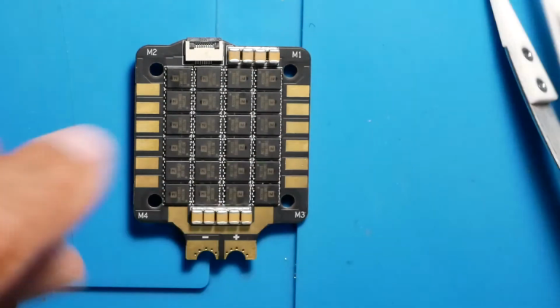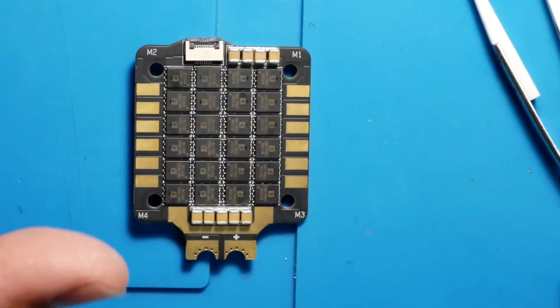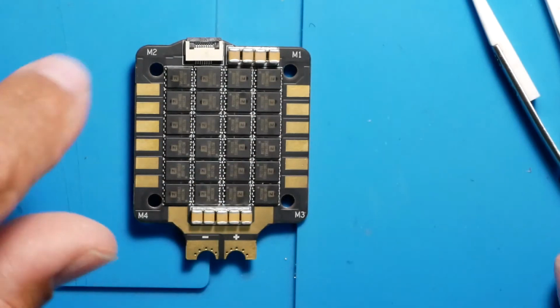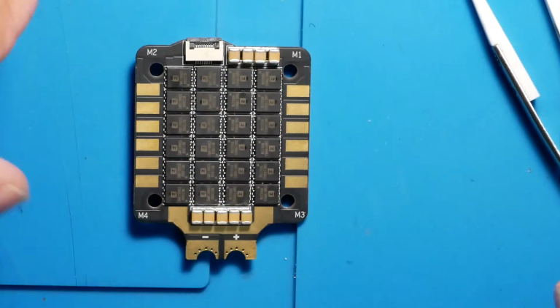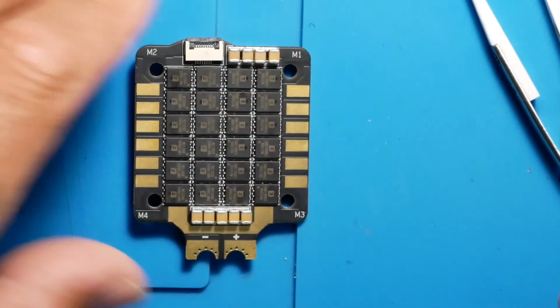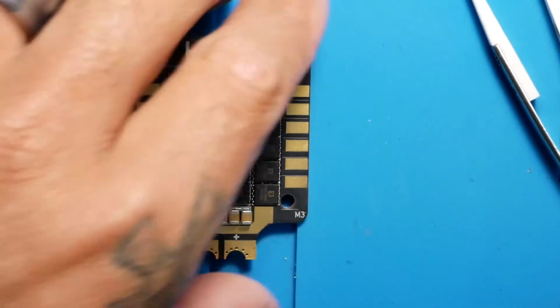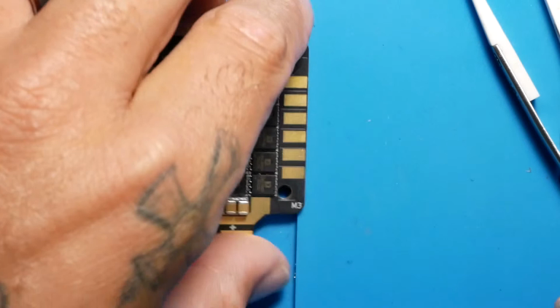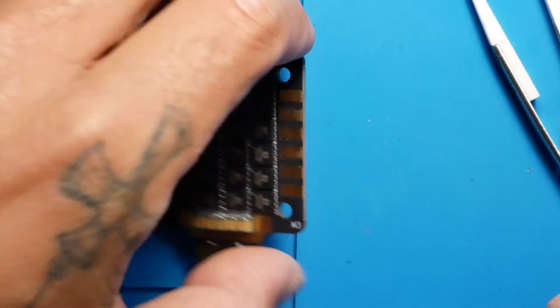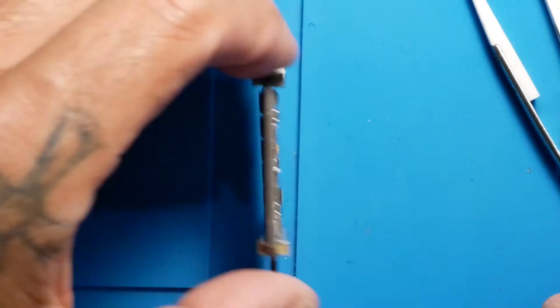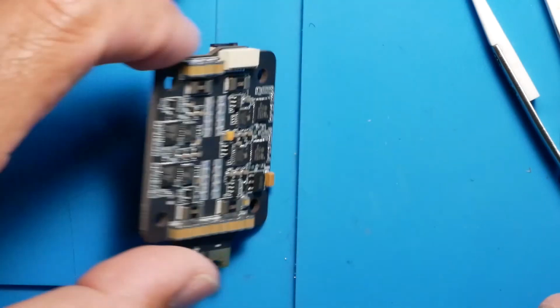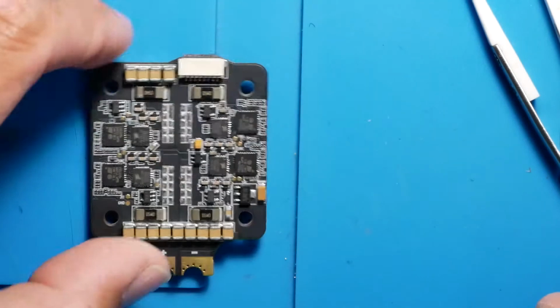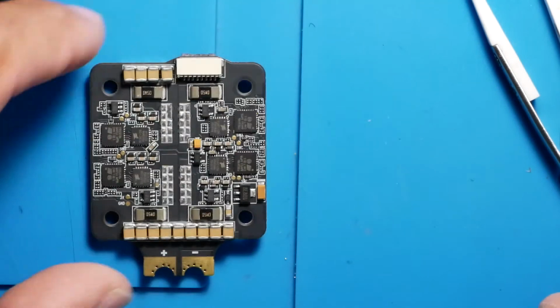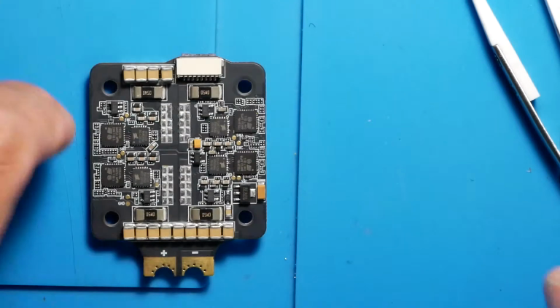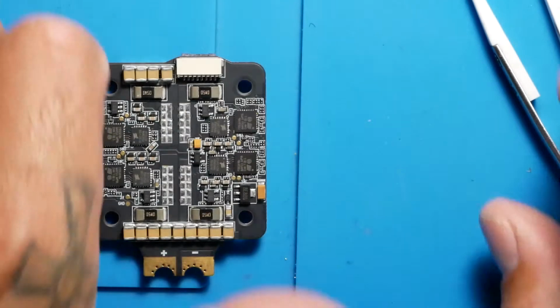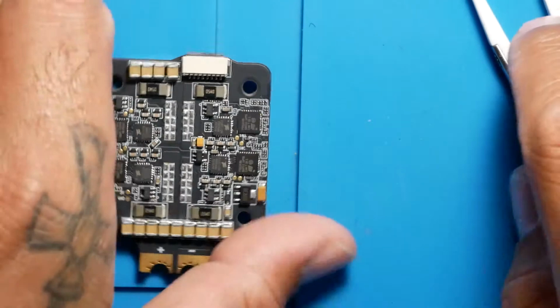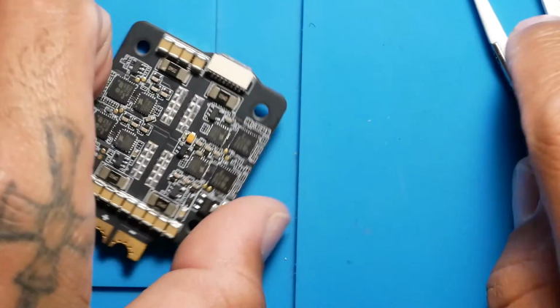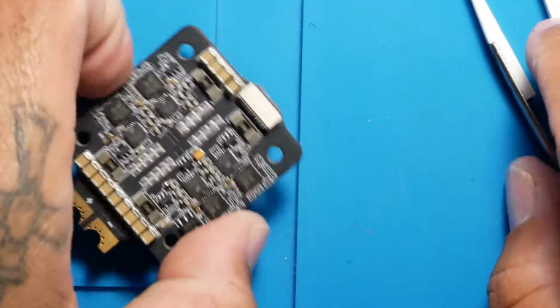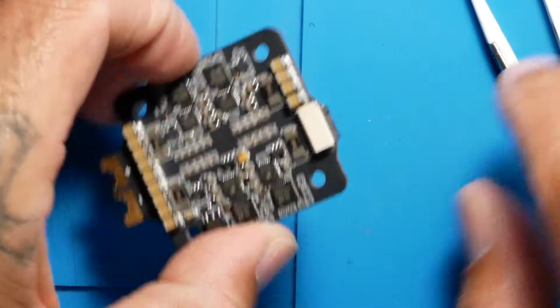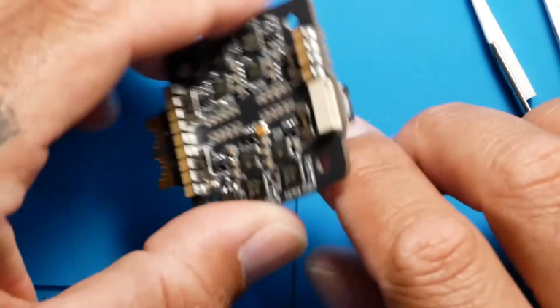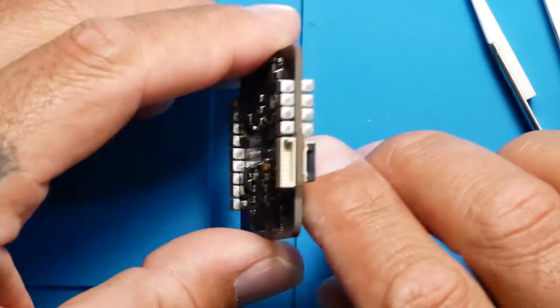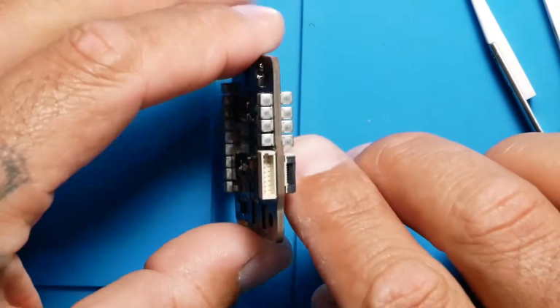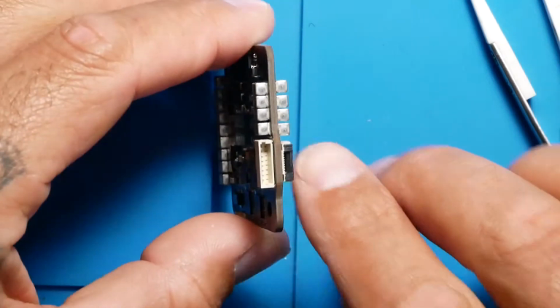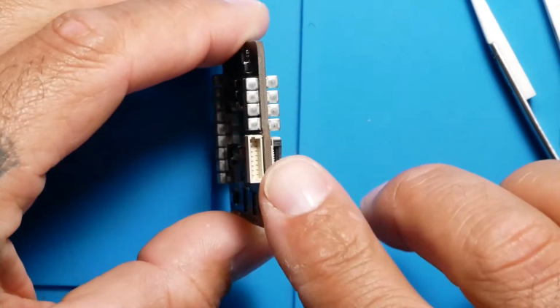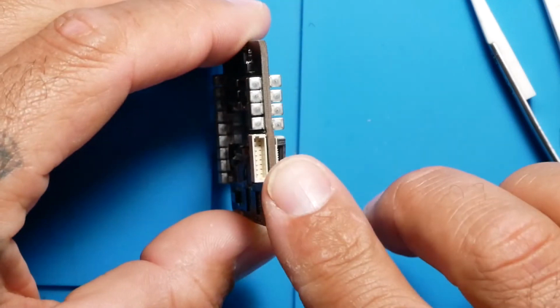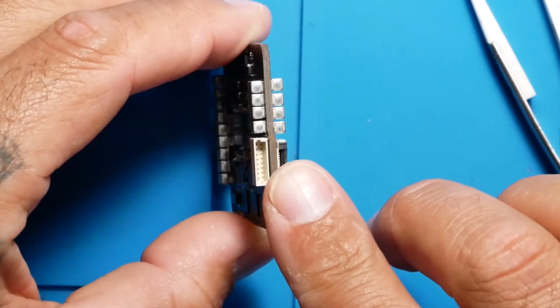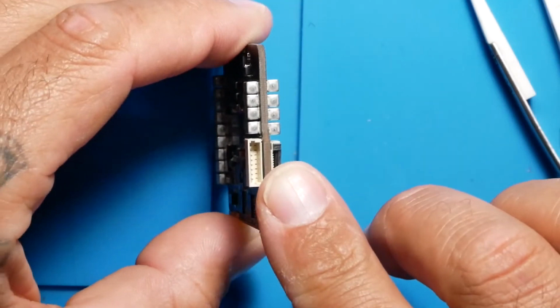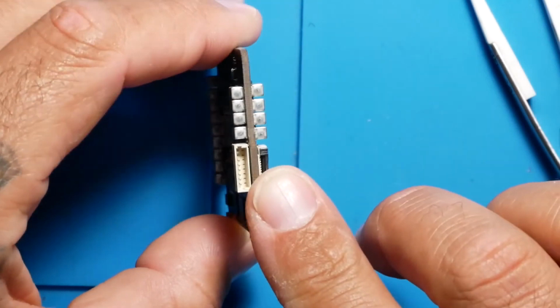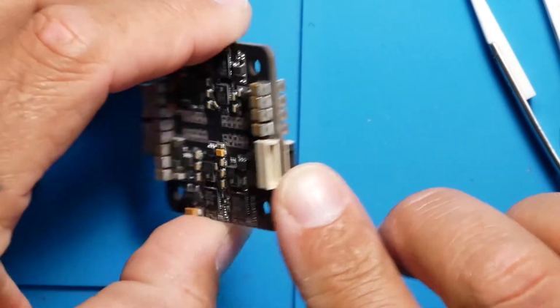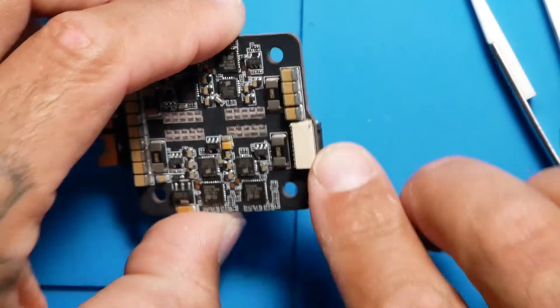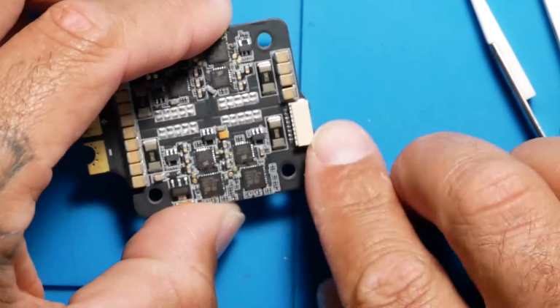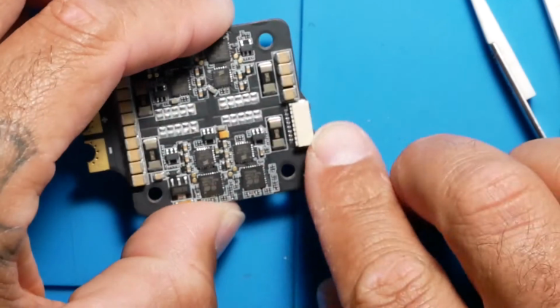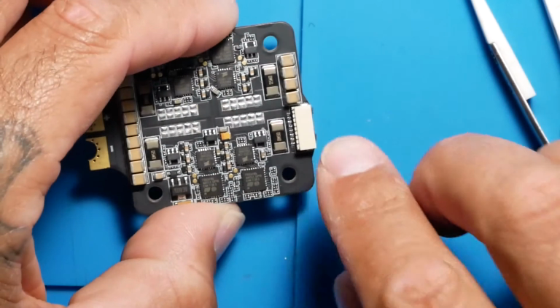Now on this side we are going to flip this over - let me show you guys the pin connector right here. This is nice - this is where you will plug it in.